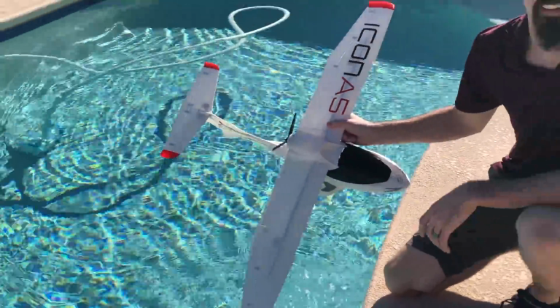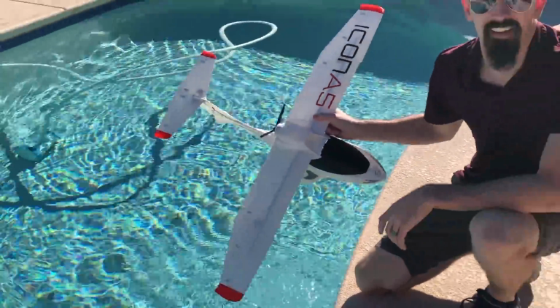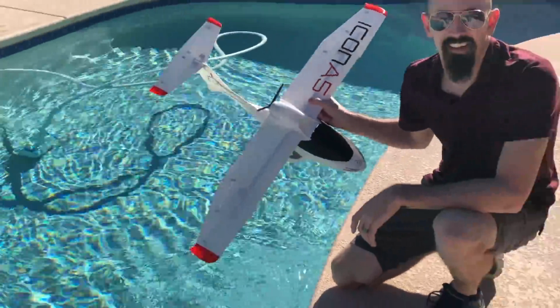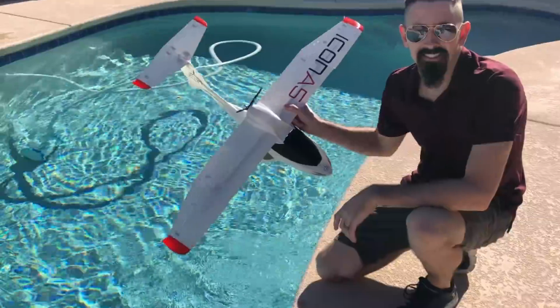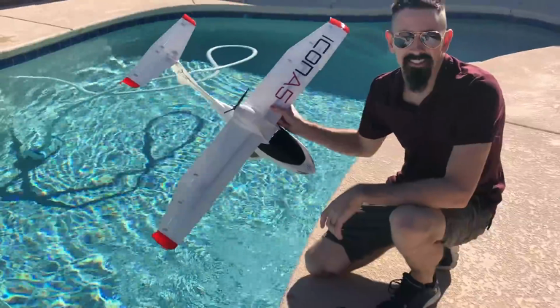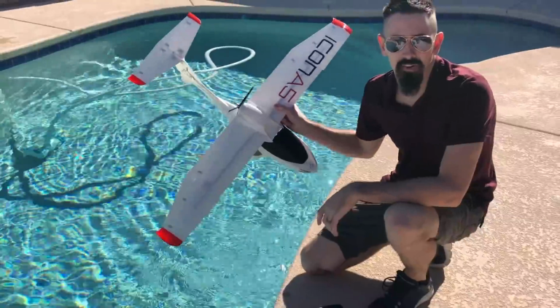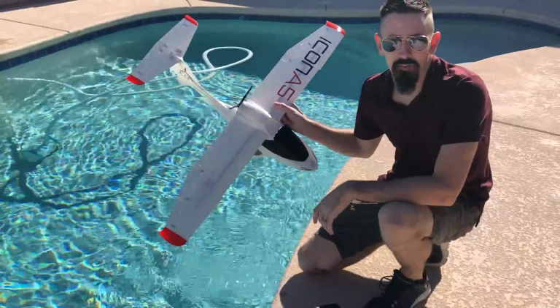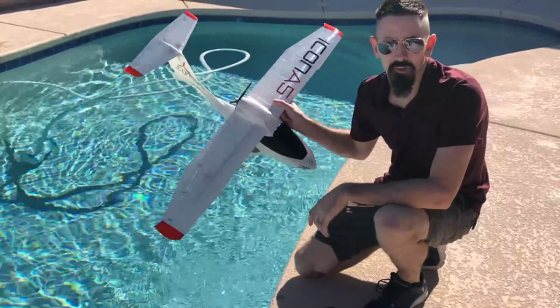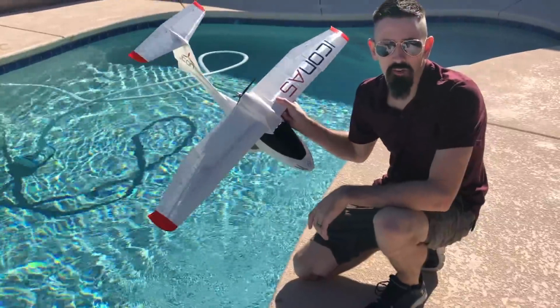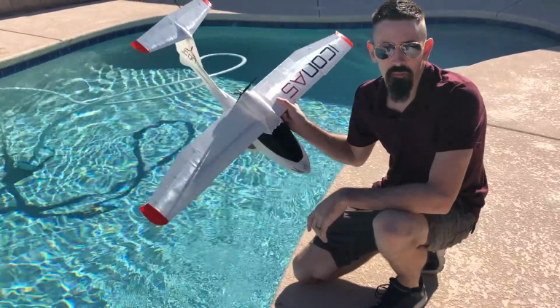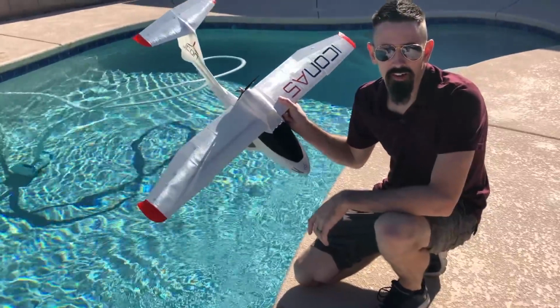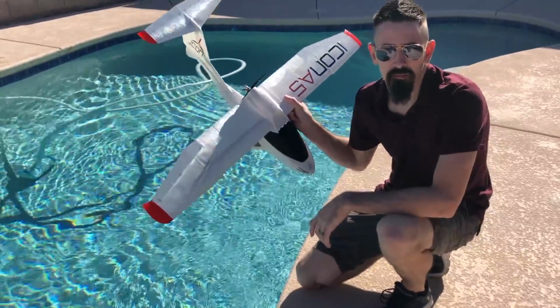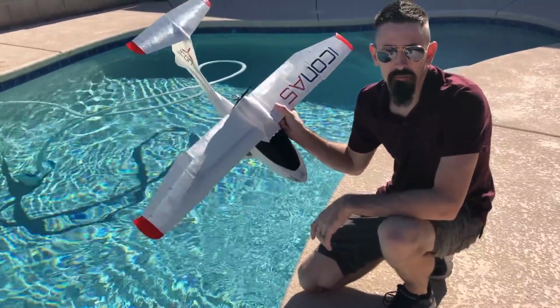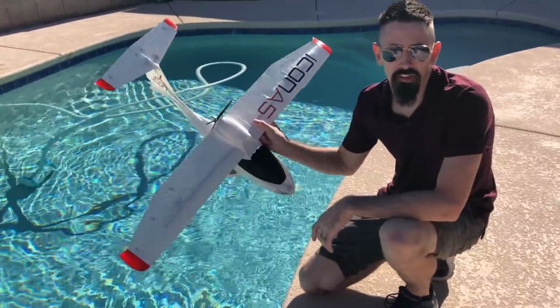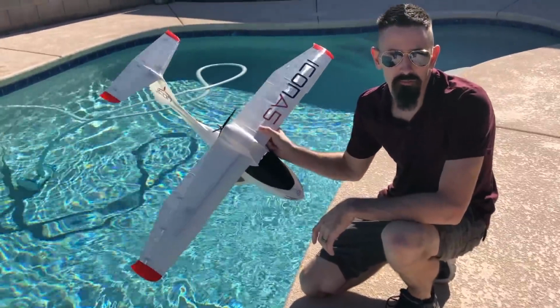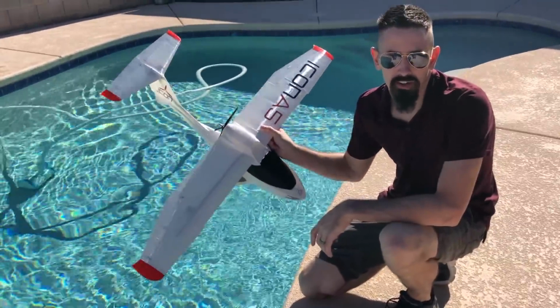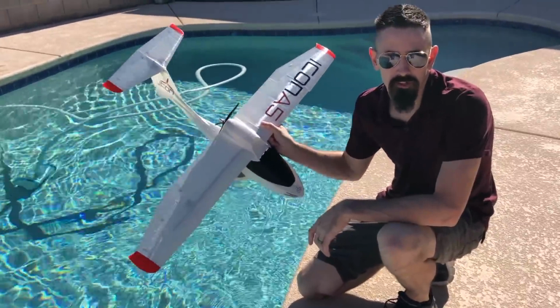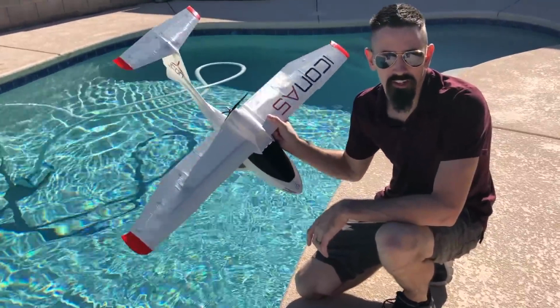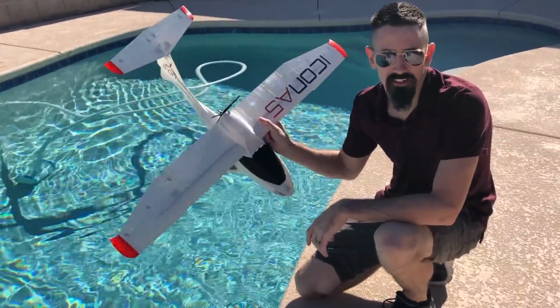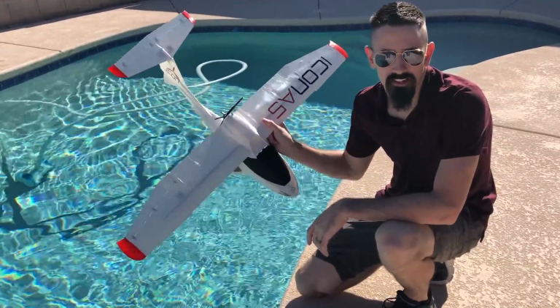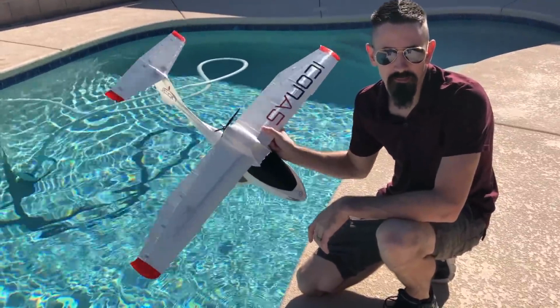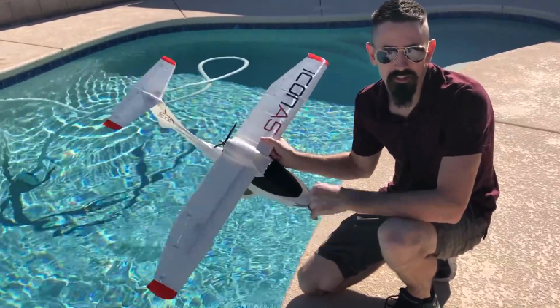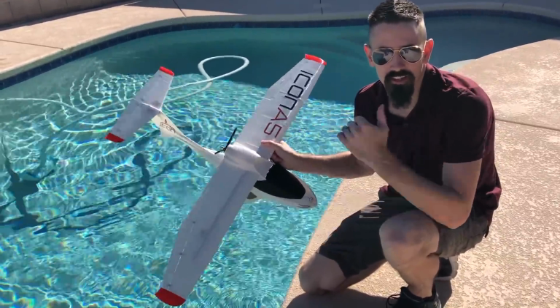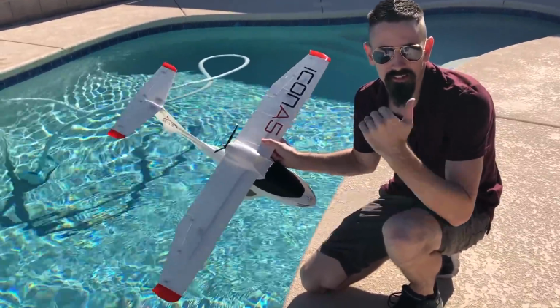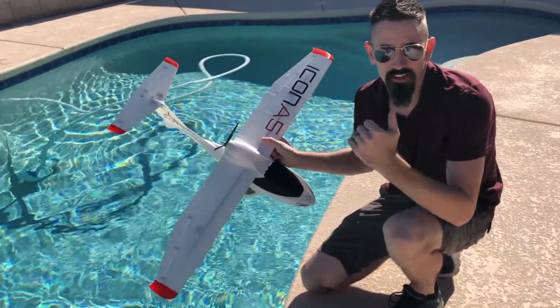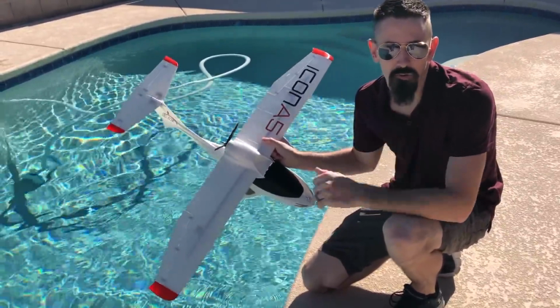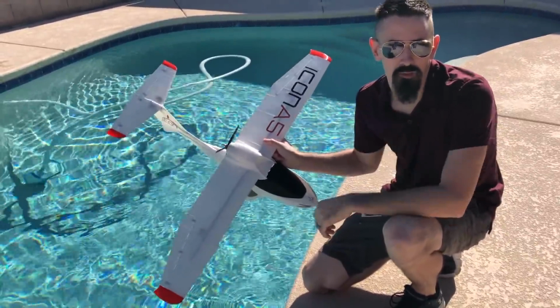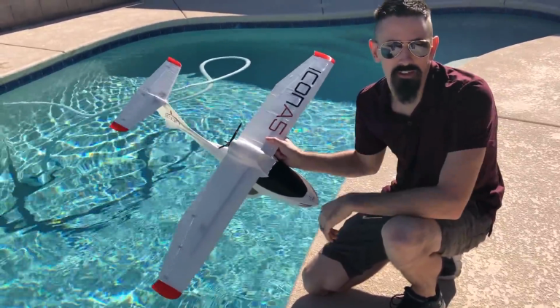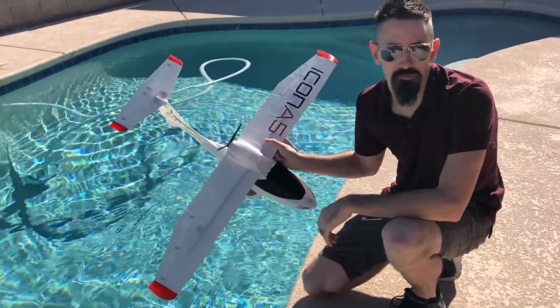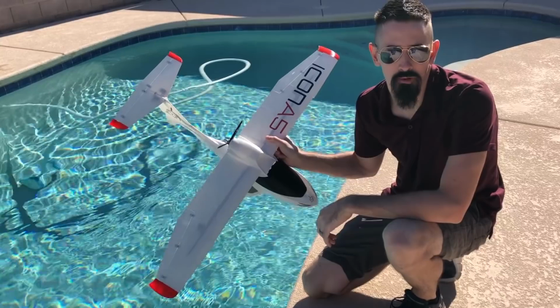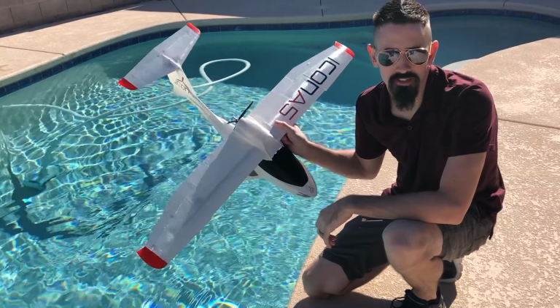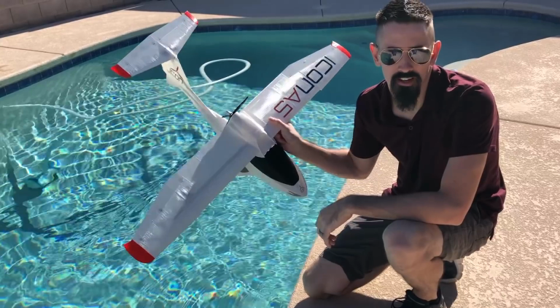Hey guys, today we have a really cool airplane by PlainPrint. I'm going to show you guys how to assemble it. Let's take you inside the workbench and we'll put this together.